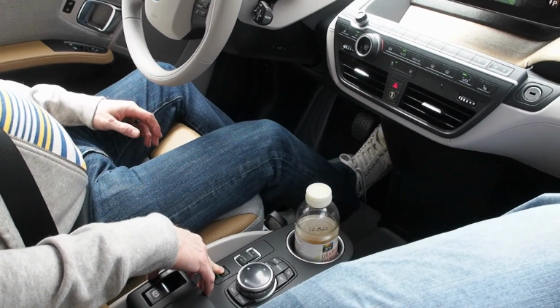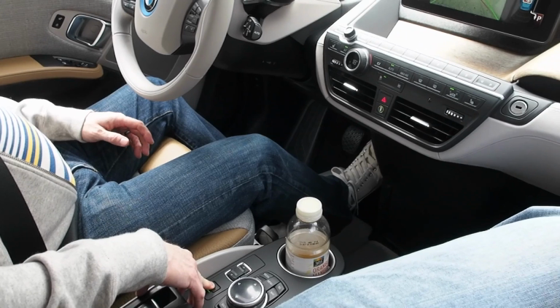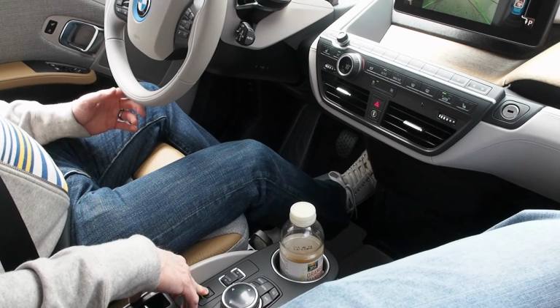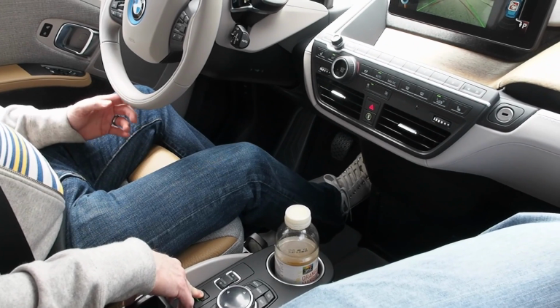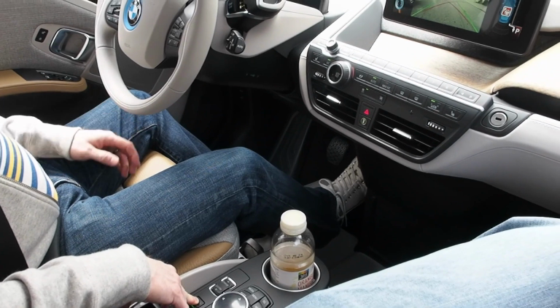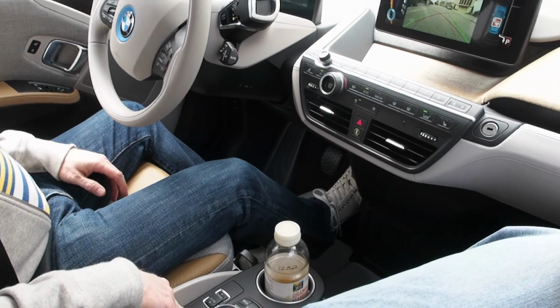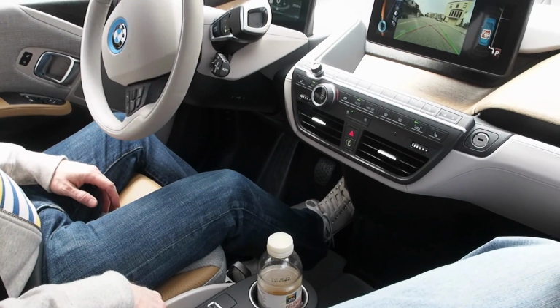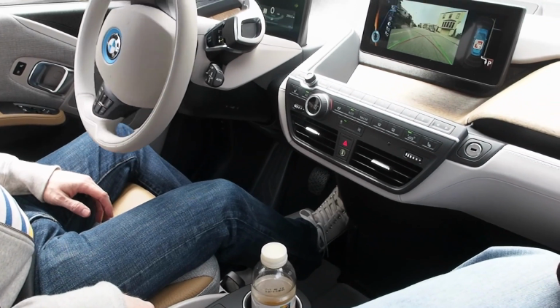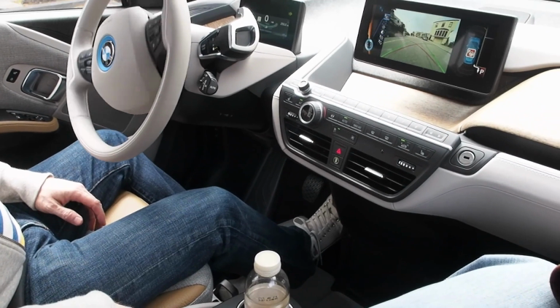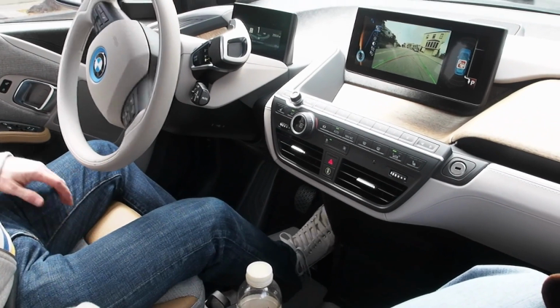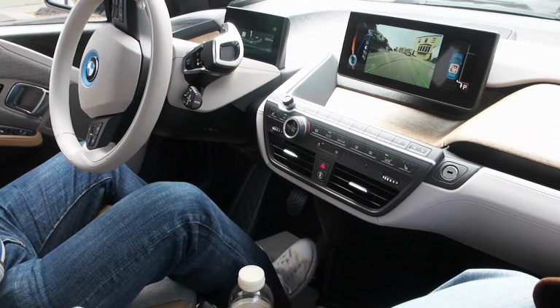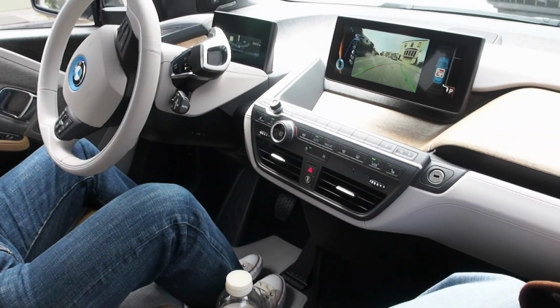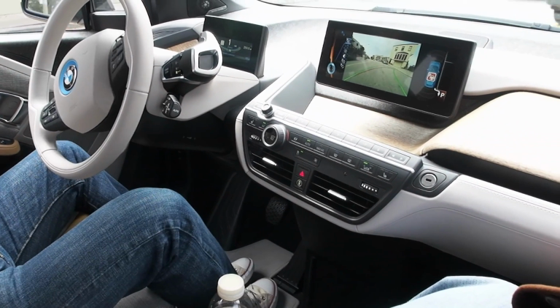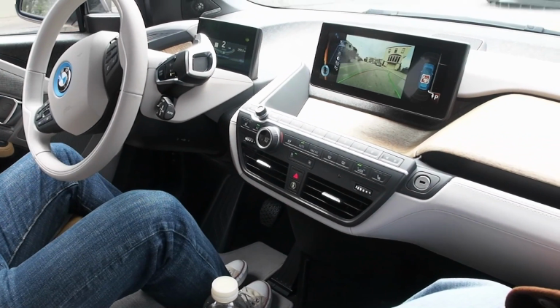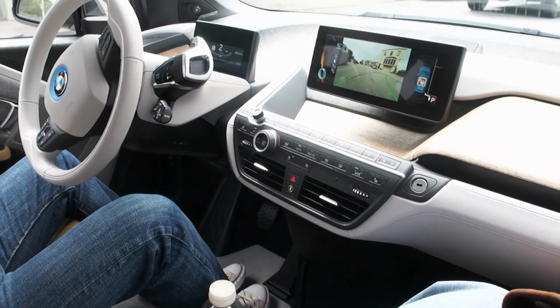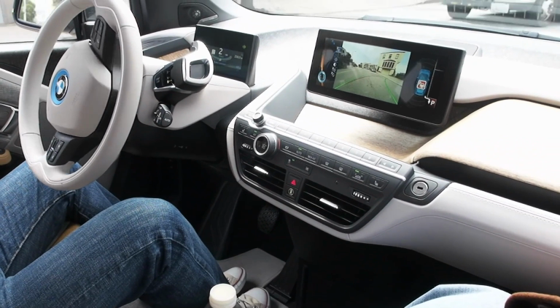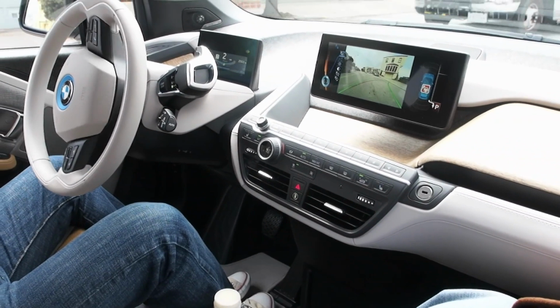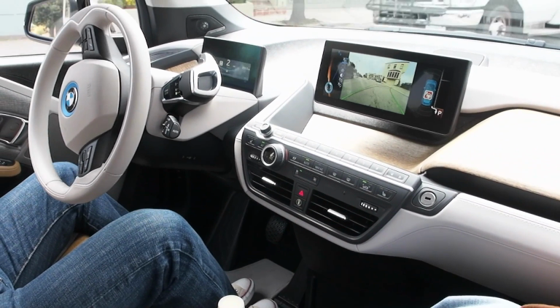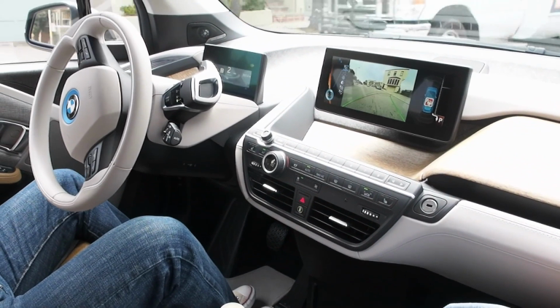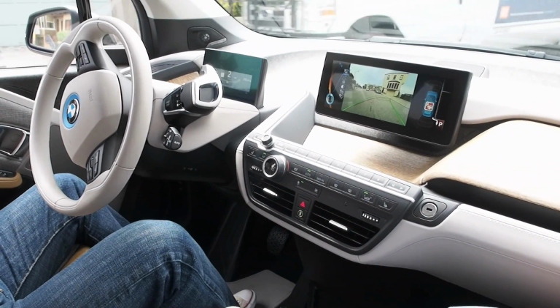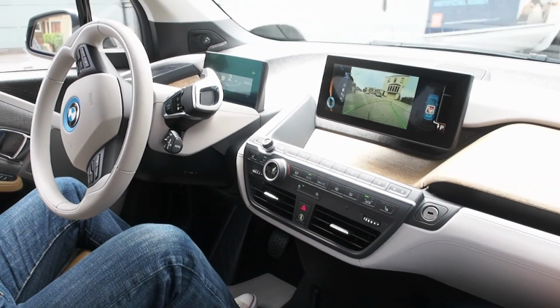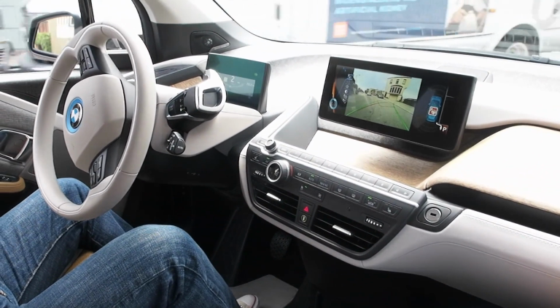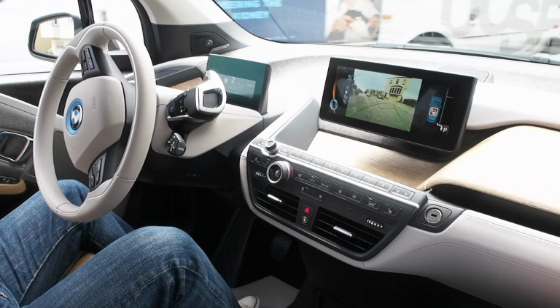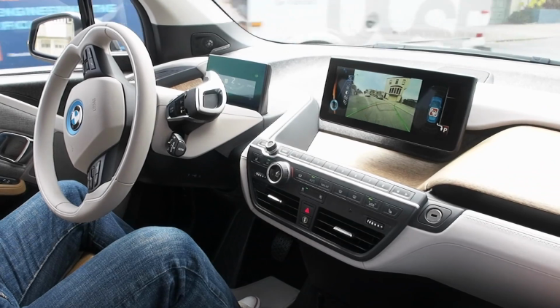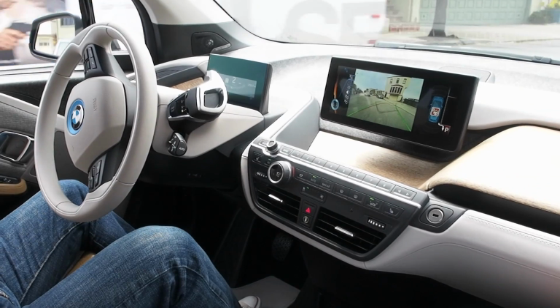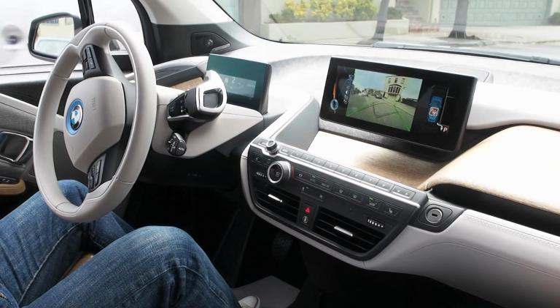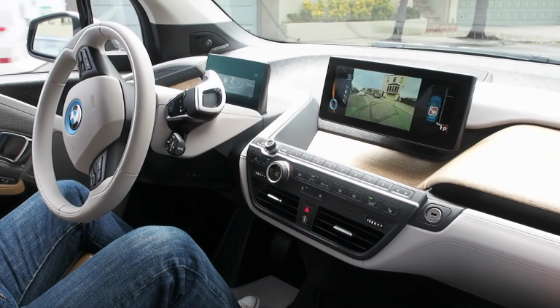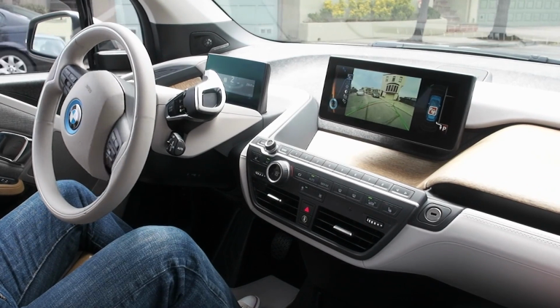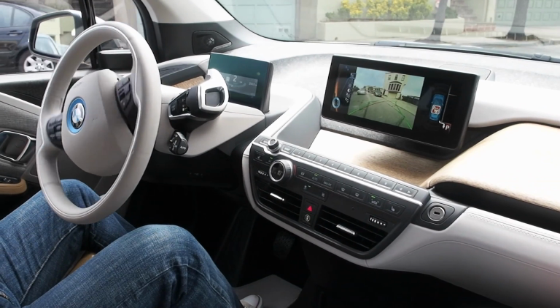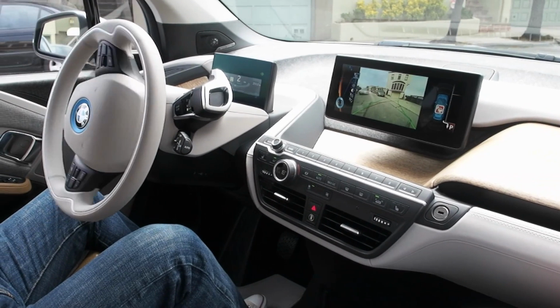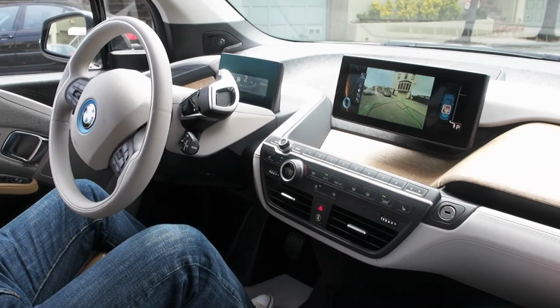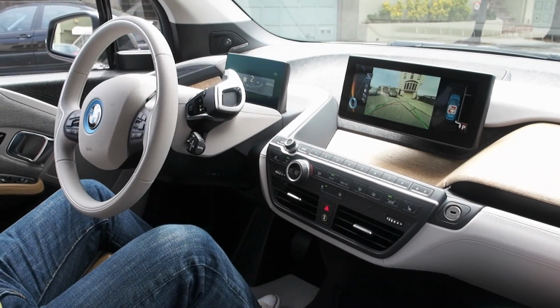You release the brake pedal, you don't touch the steering wheel, you don't touch the paddles. I hope the car behind you stops.